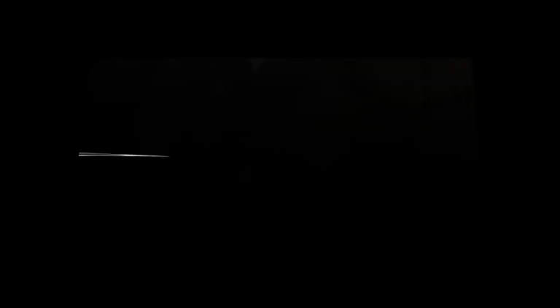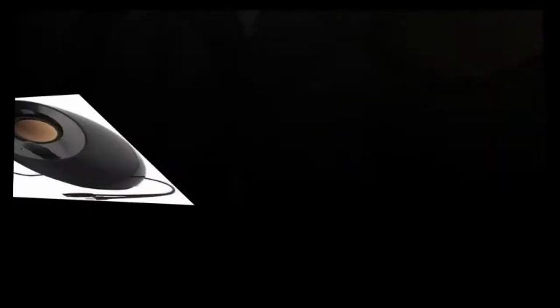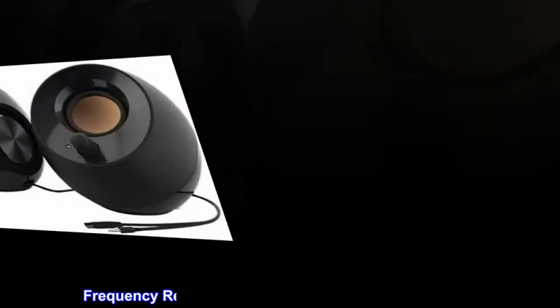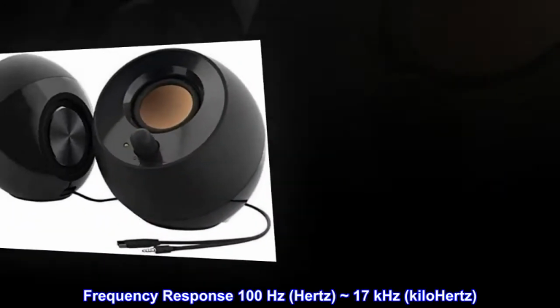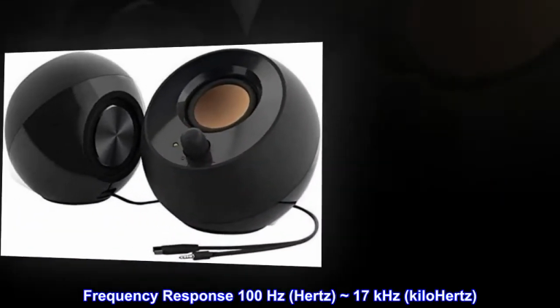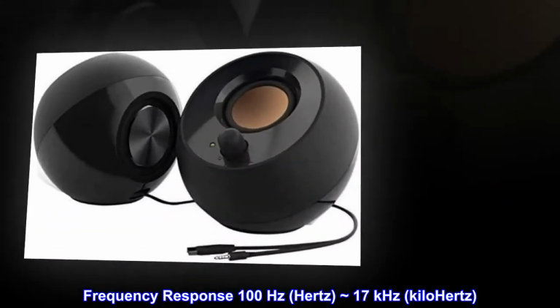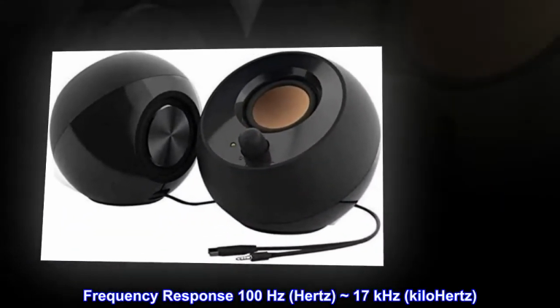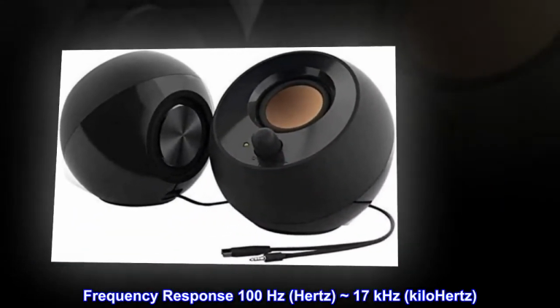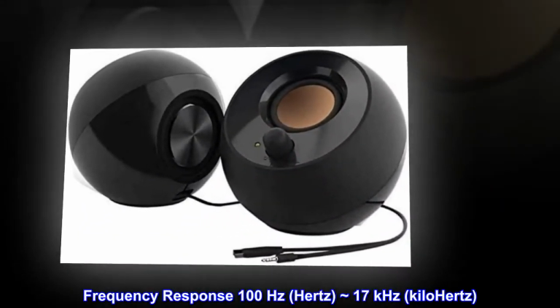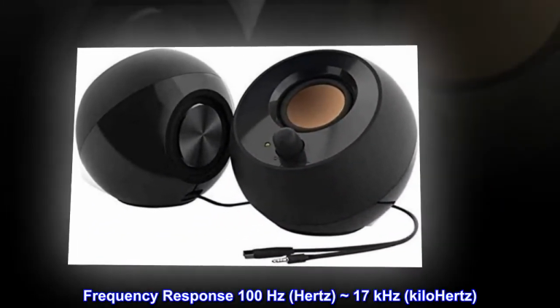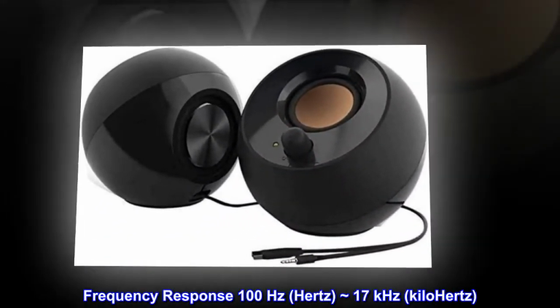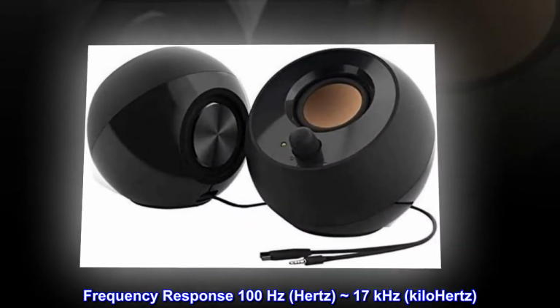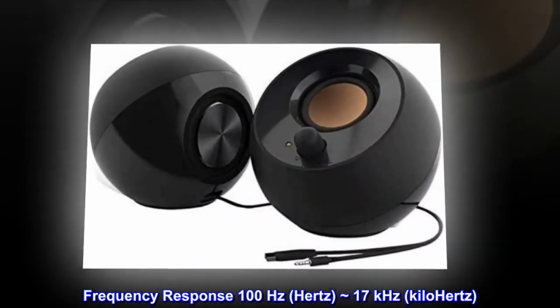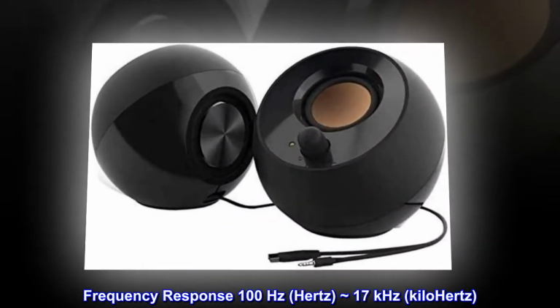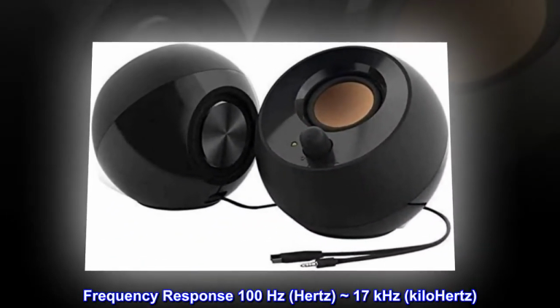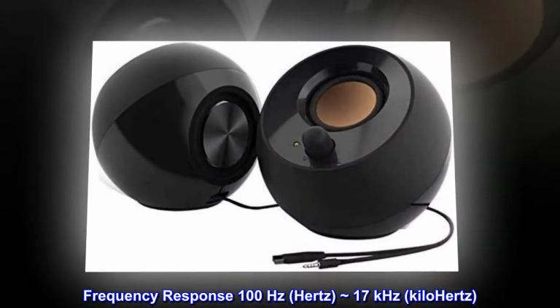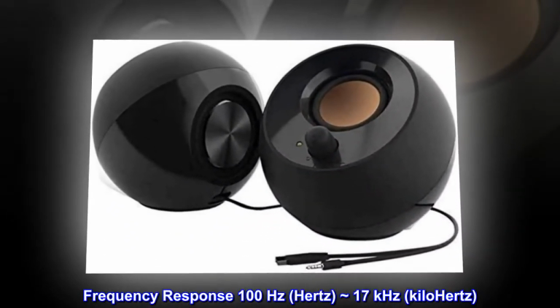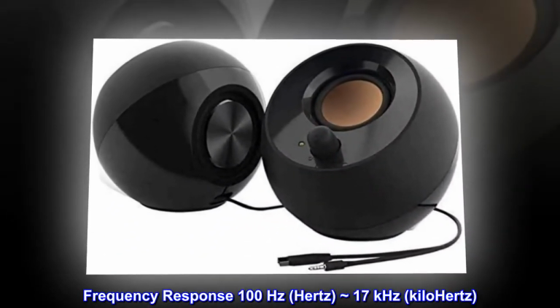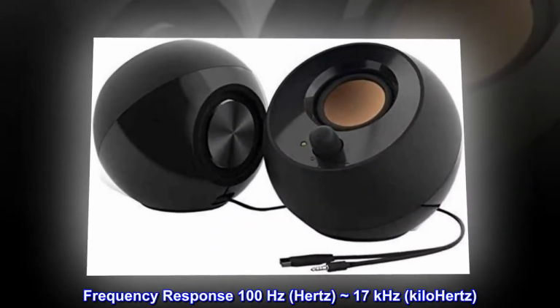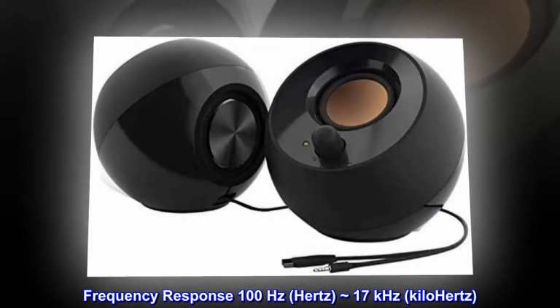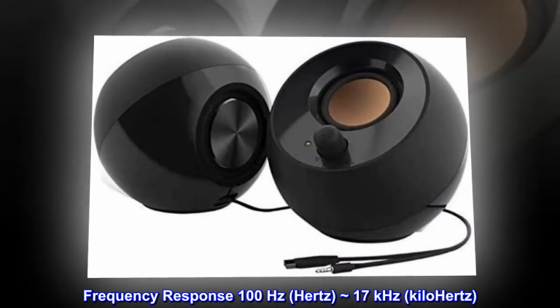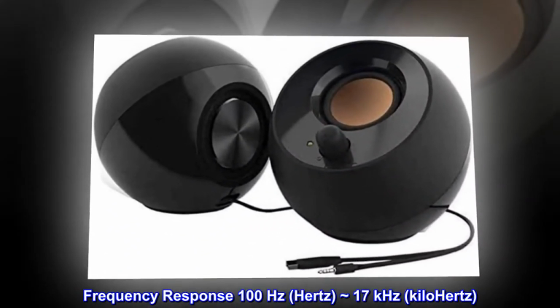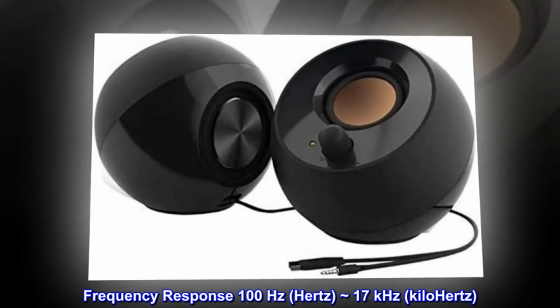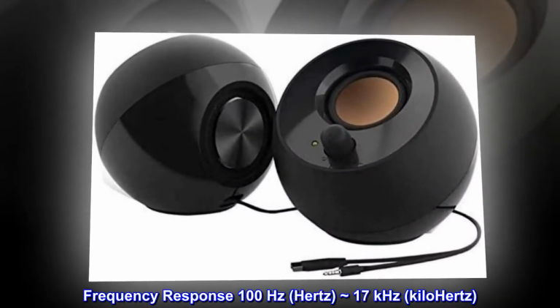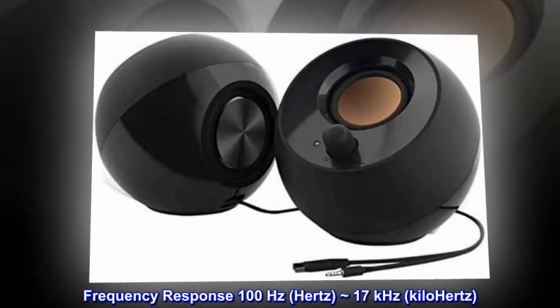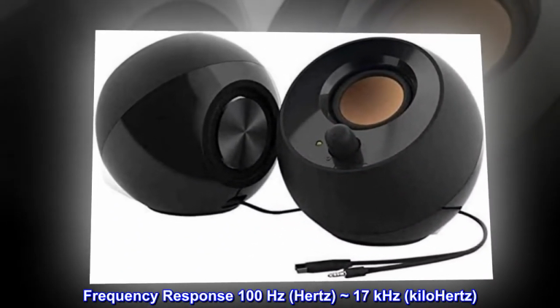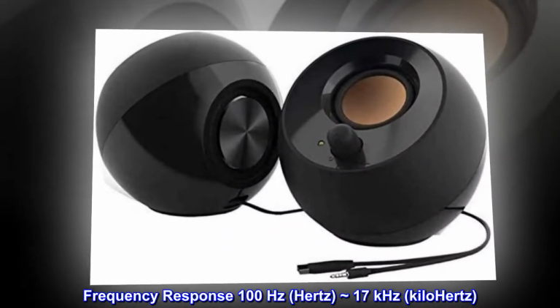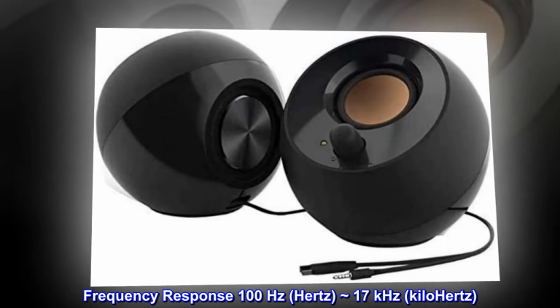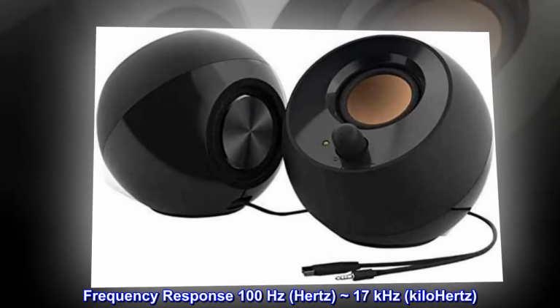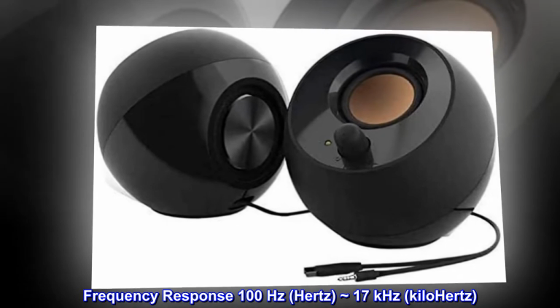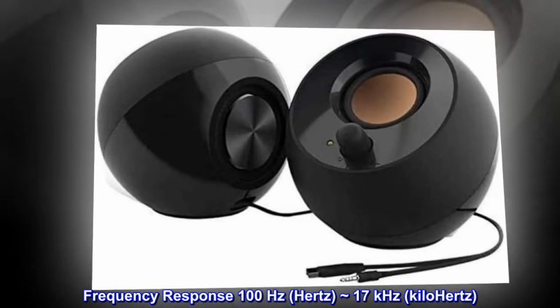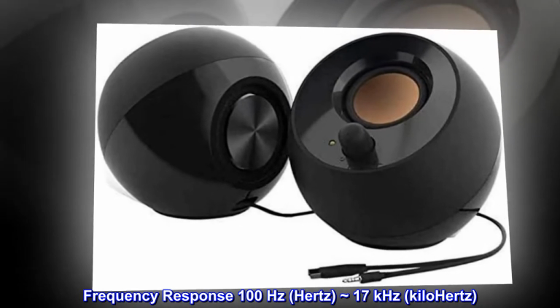Frequency response: 100 Hz to approximately 17 kHz.